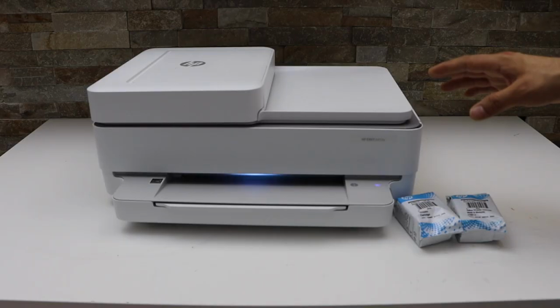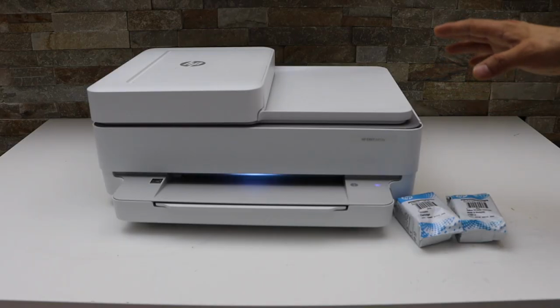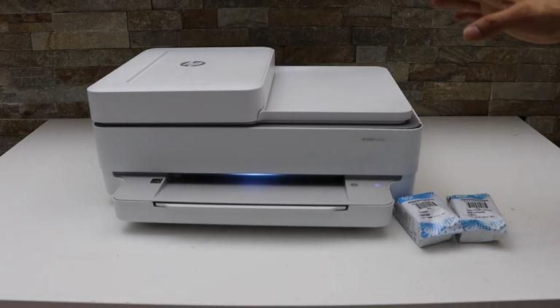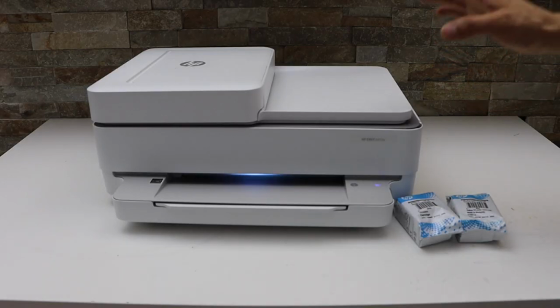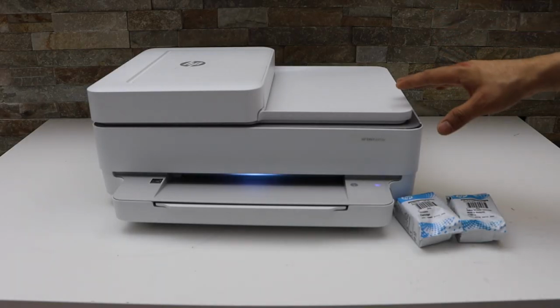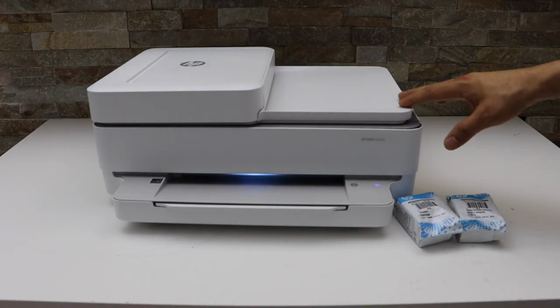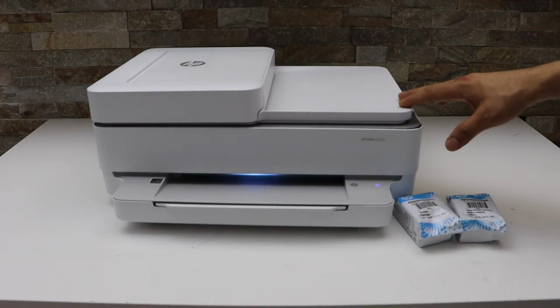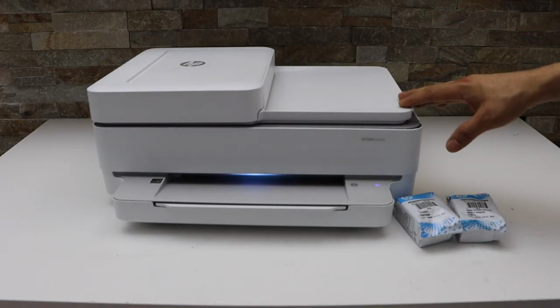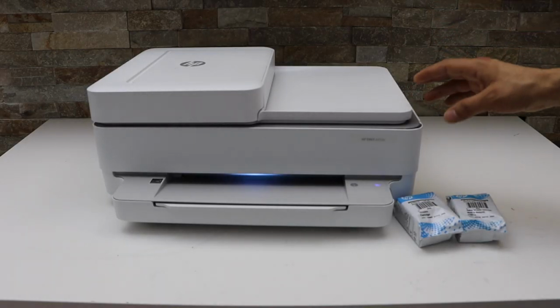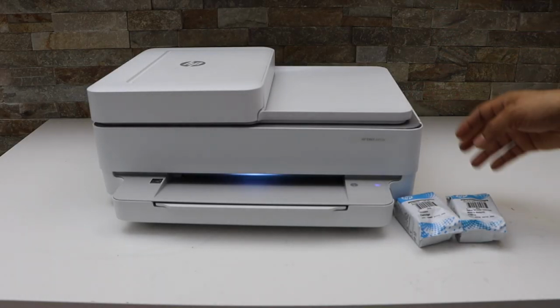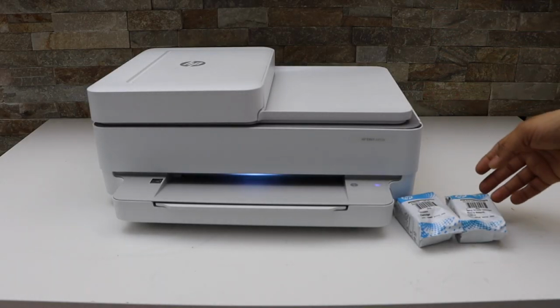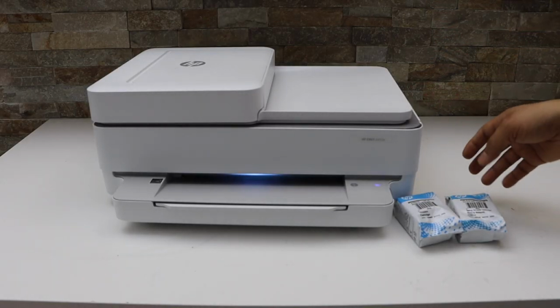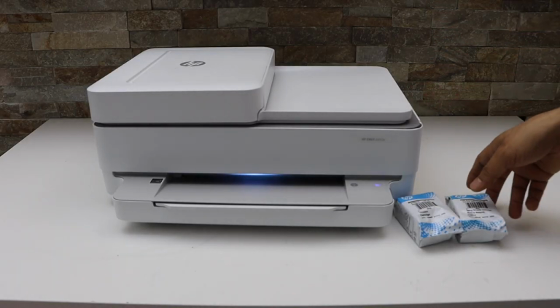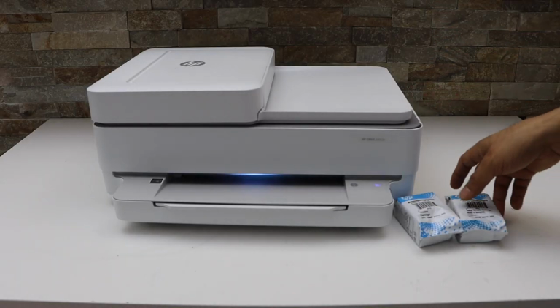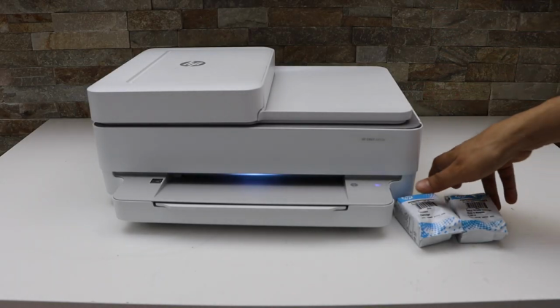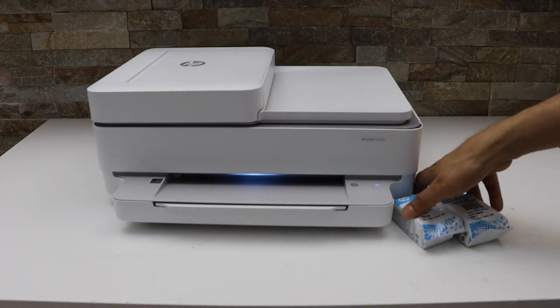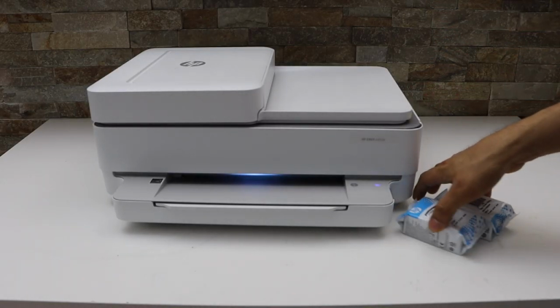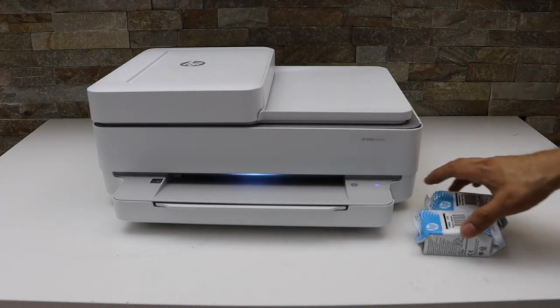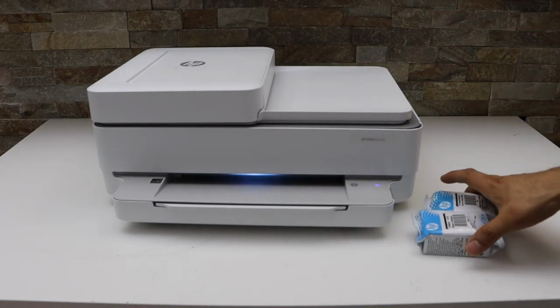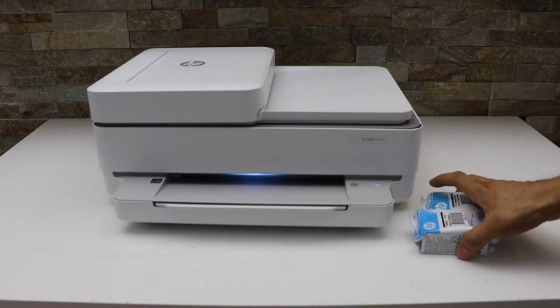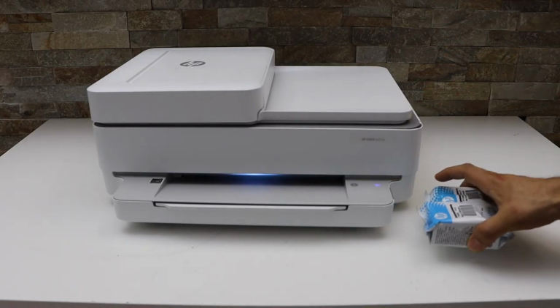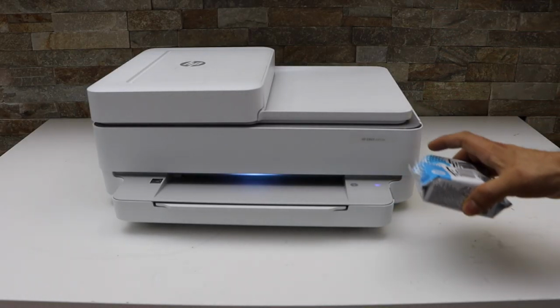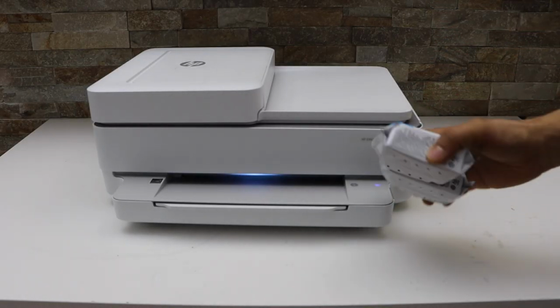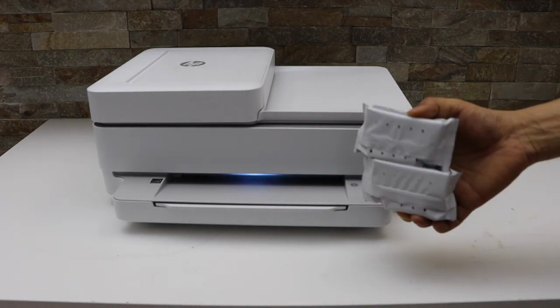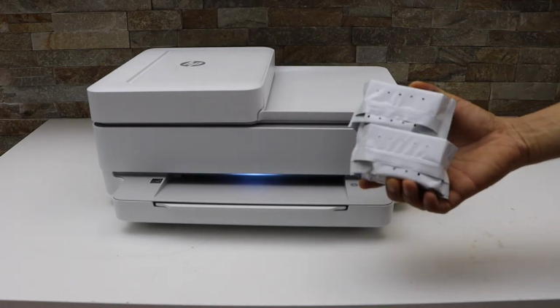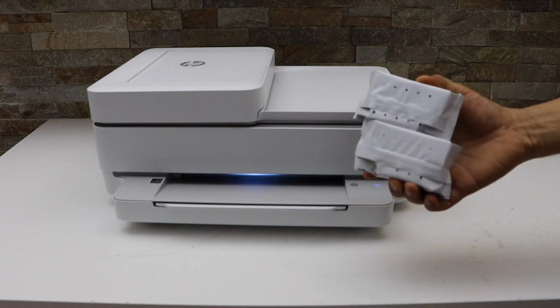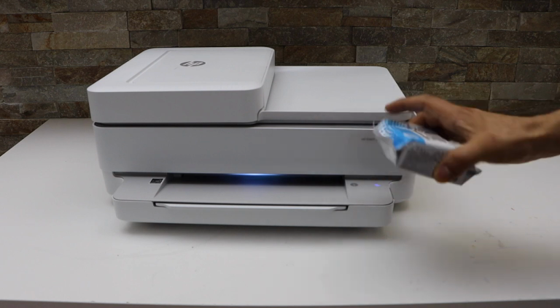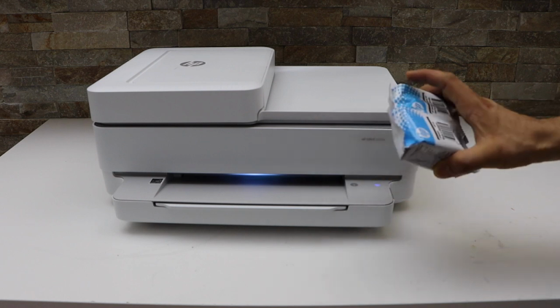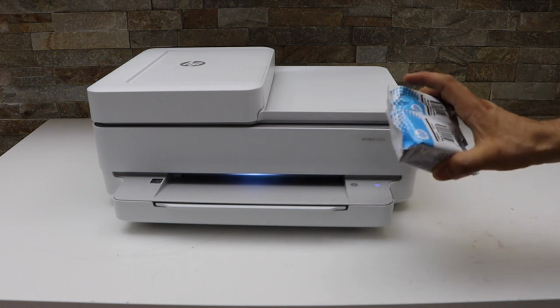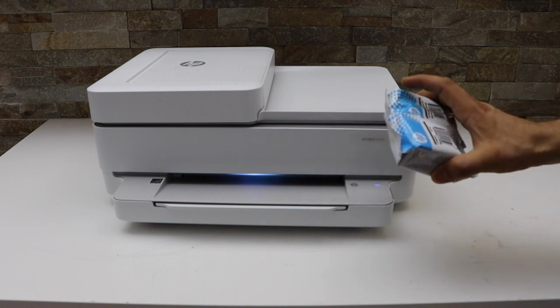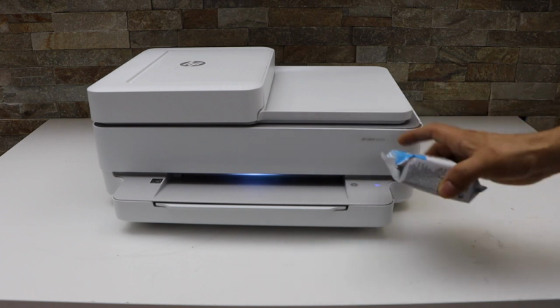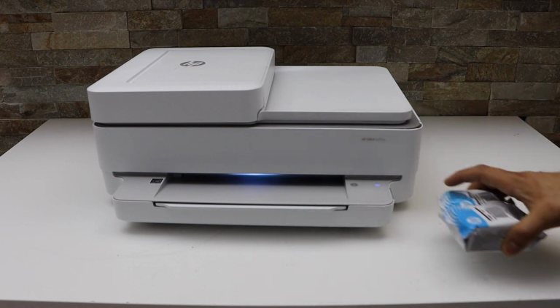So switch on the printer. These are the ink cartridges, so take them out of the plastic packaging.